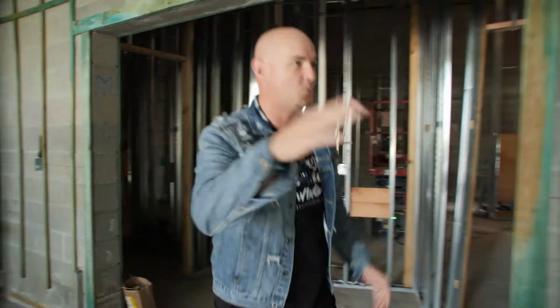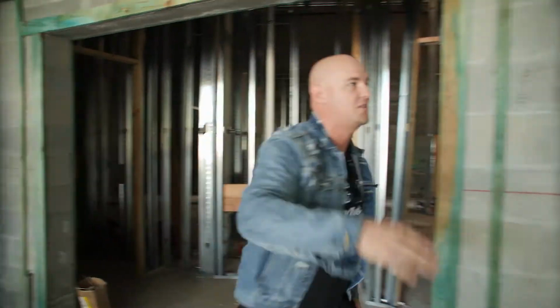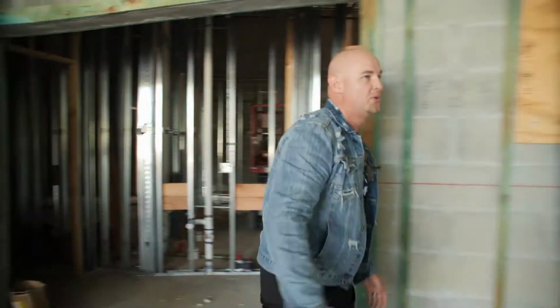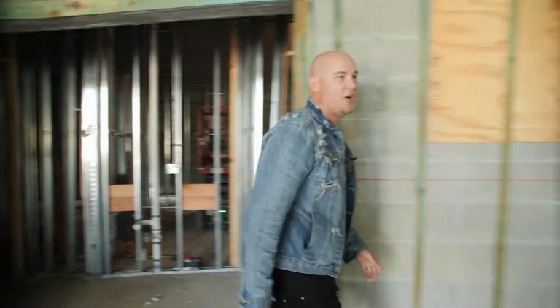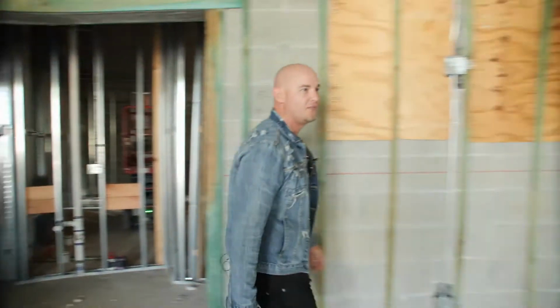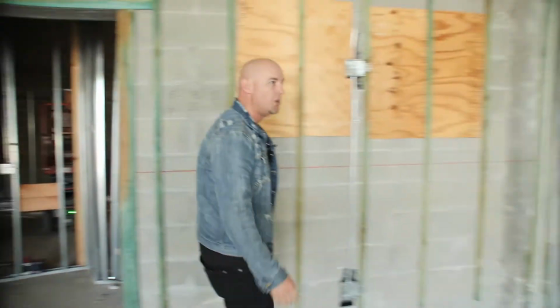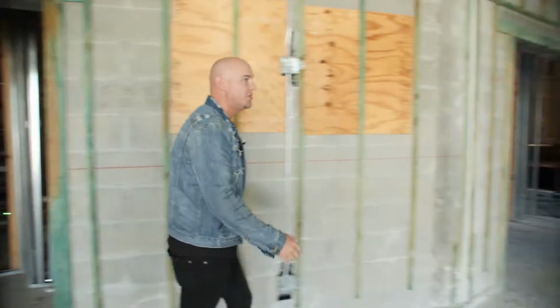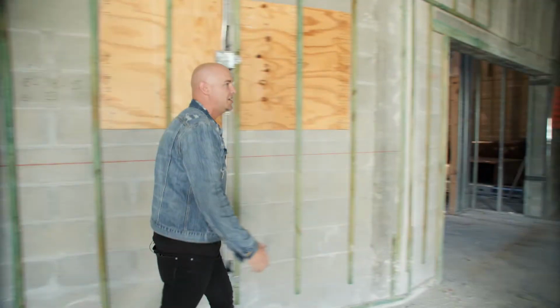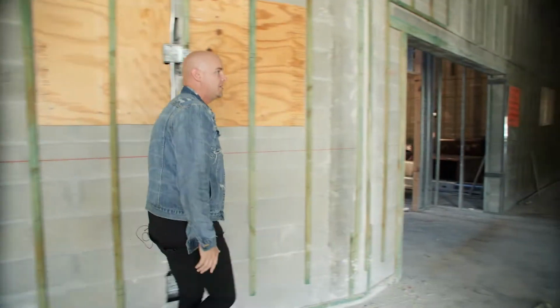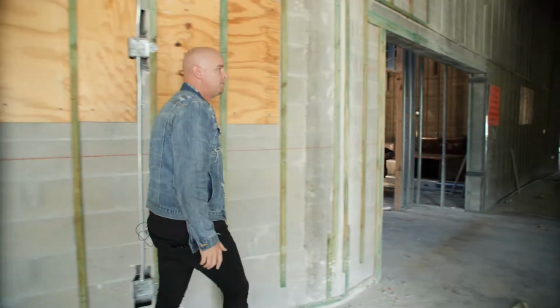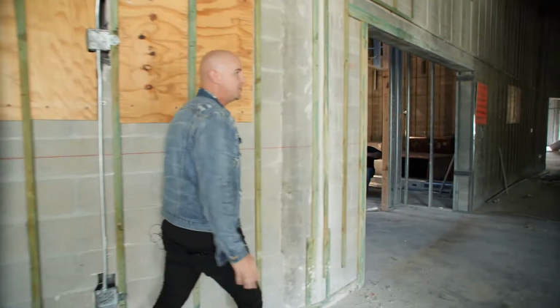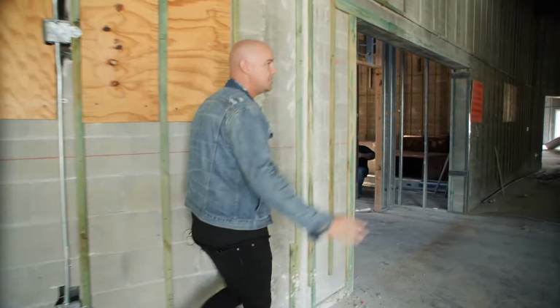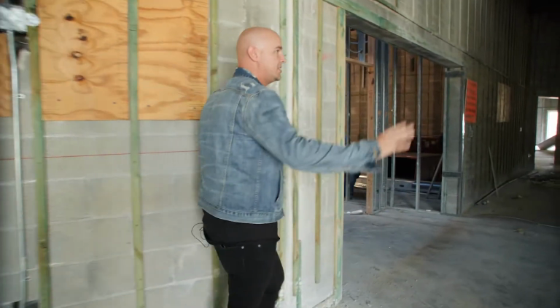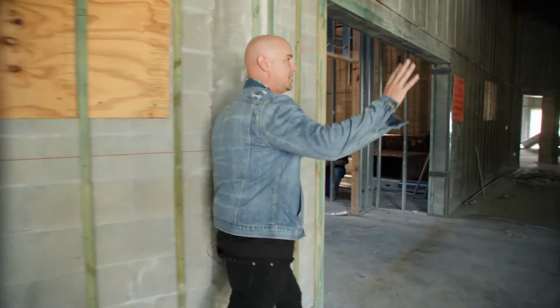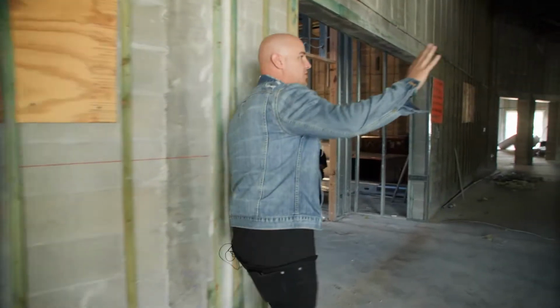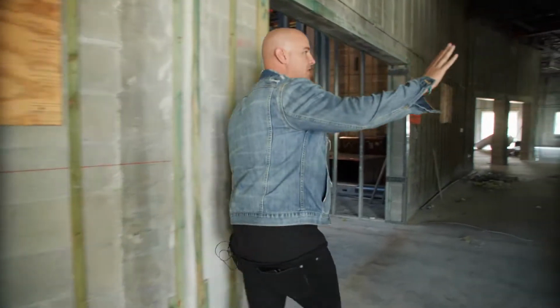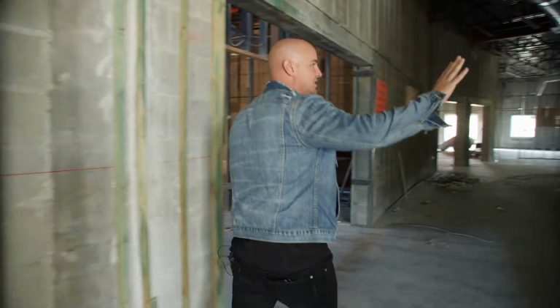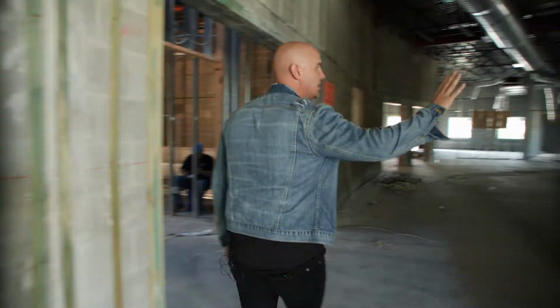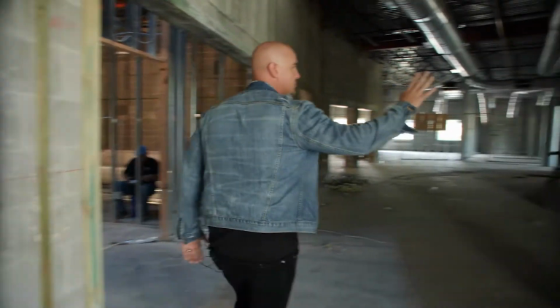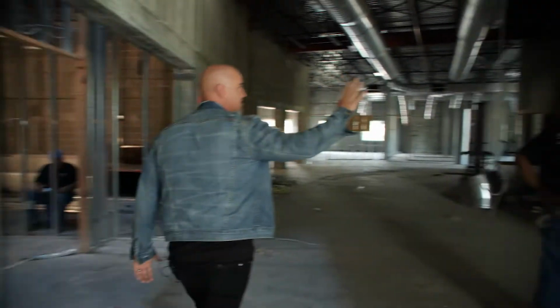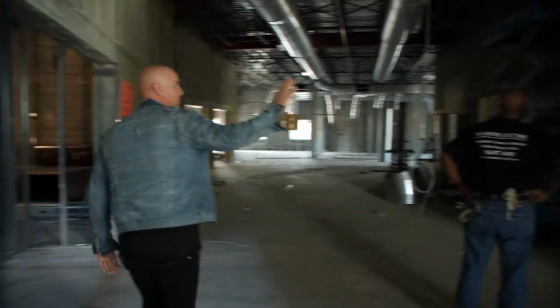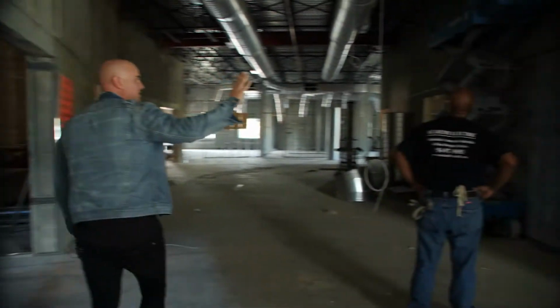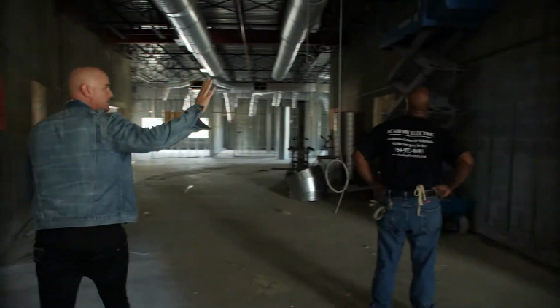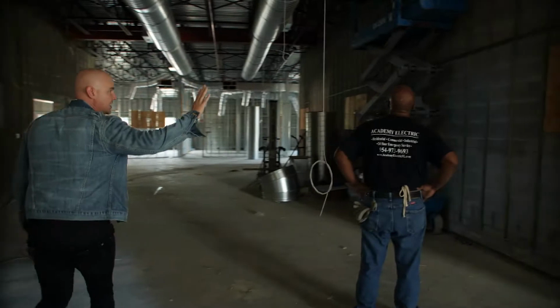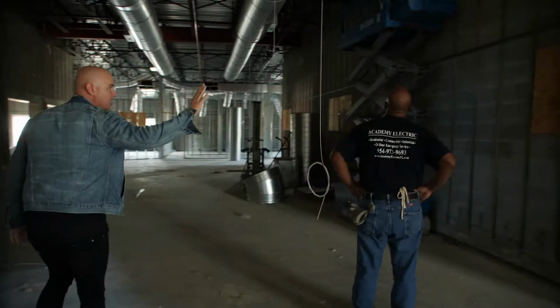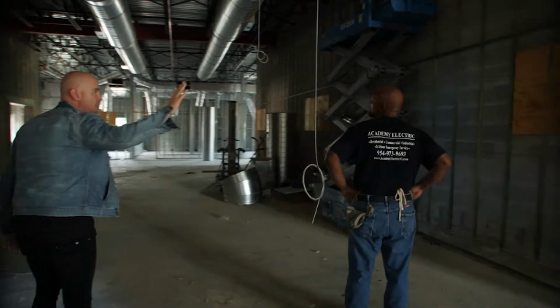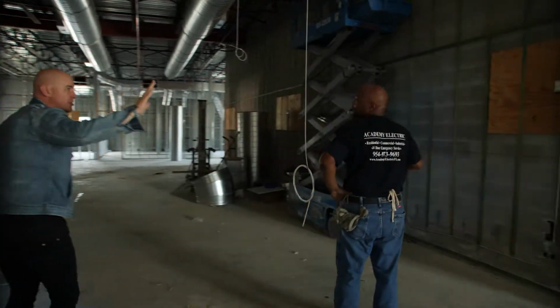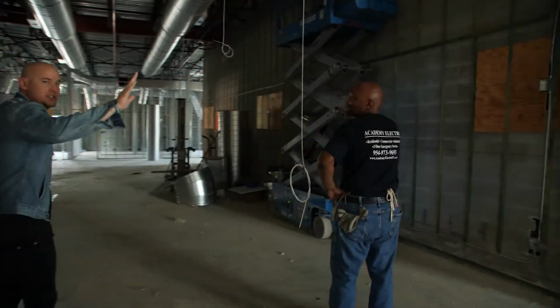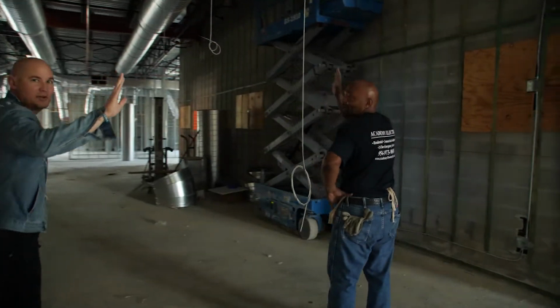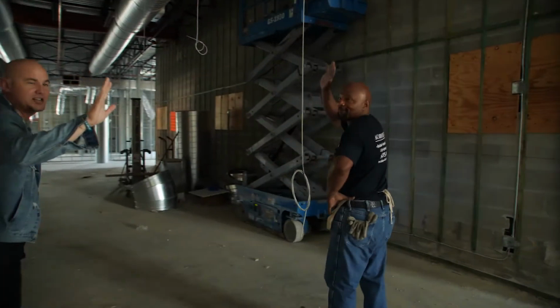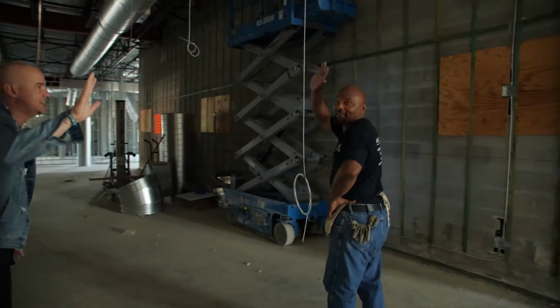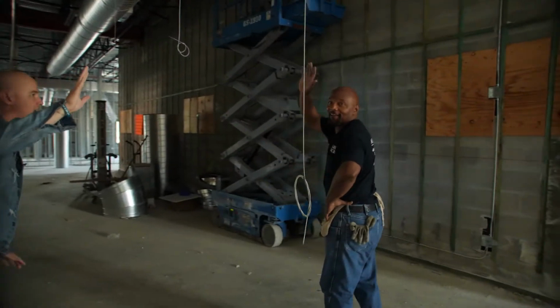Let's walk through our foyer here. We got some electricians — you guys want to say what's up to the camera?